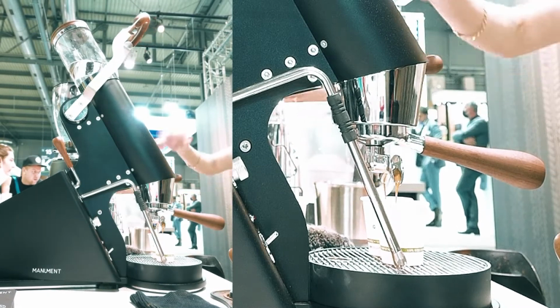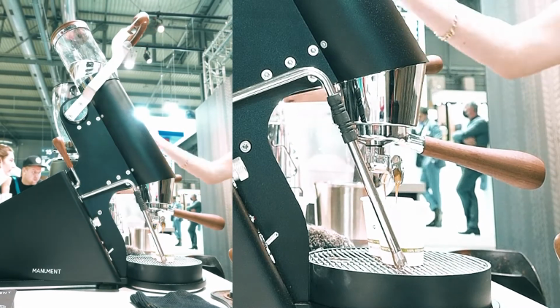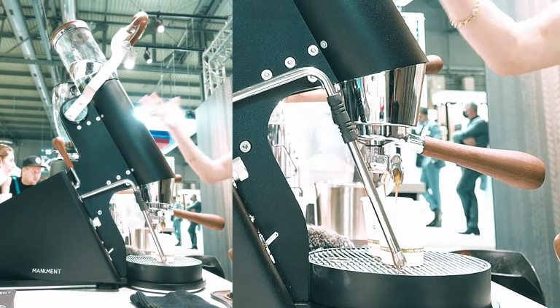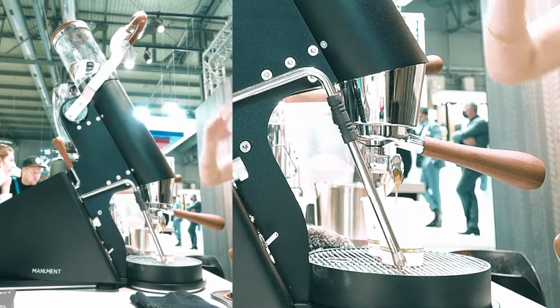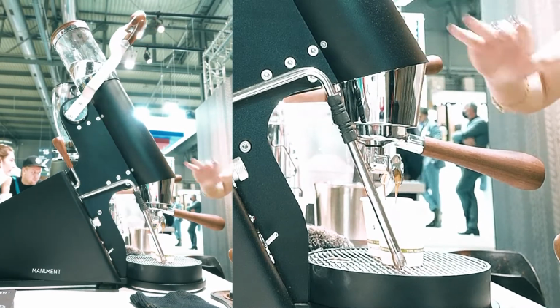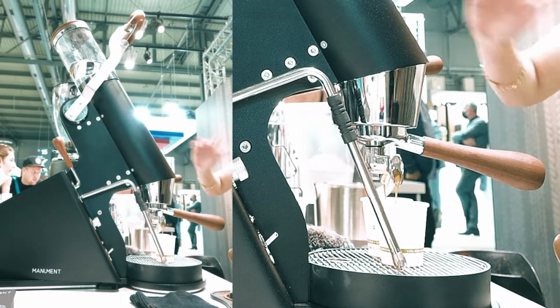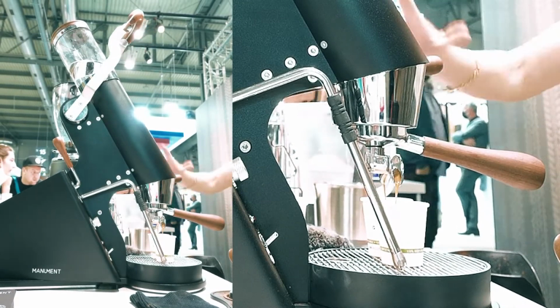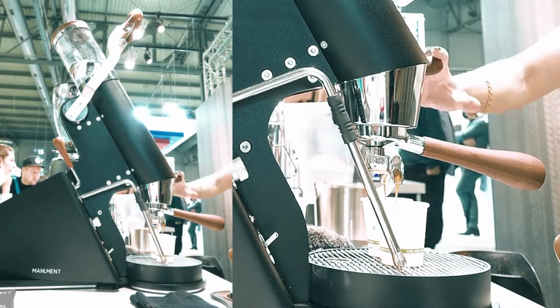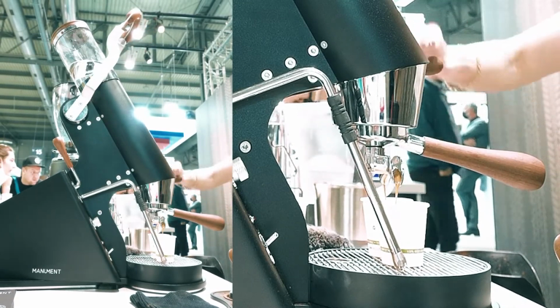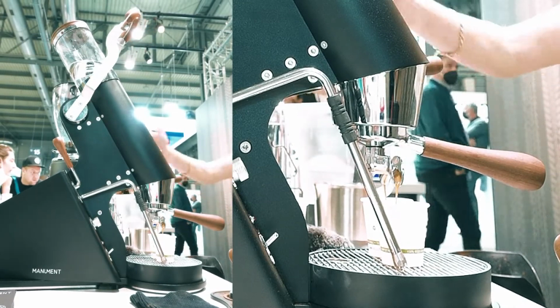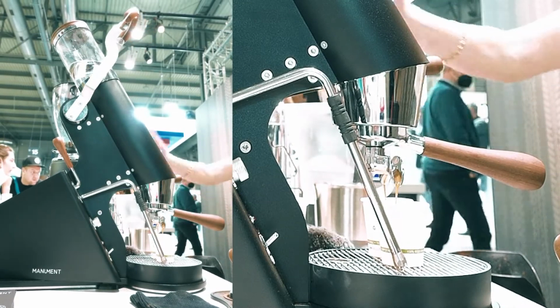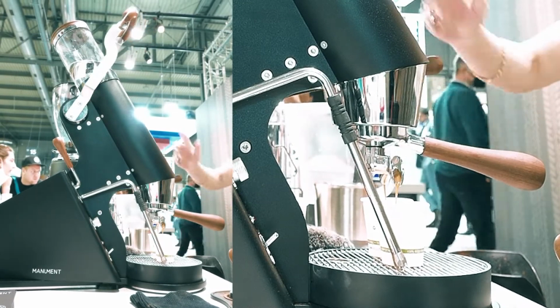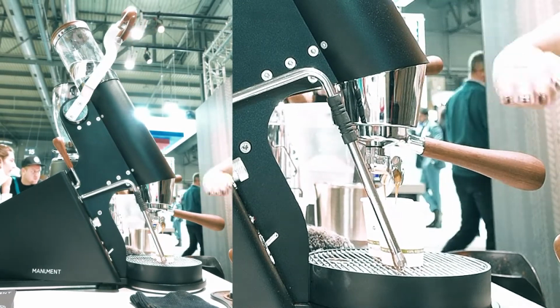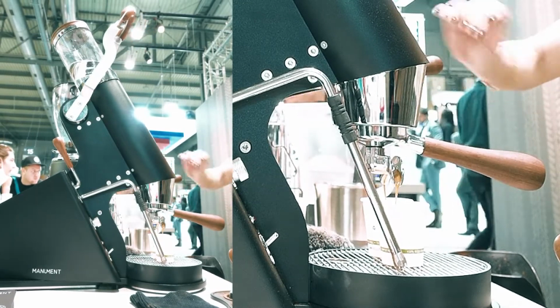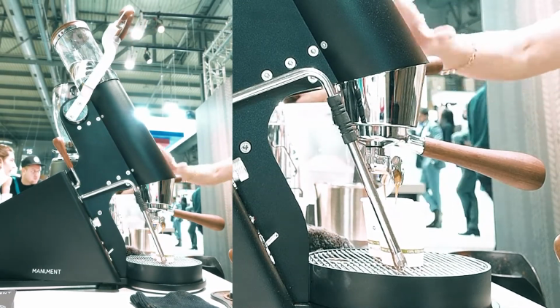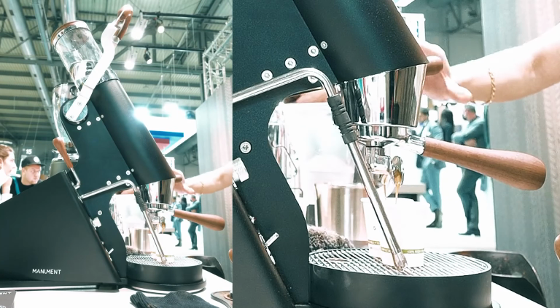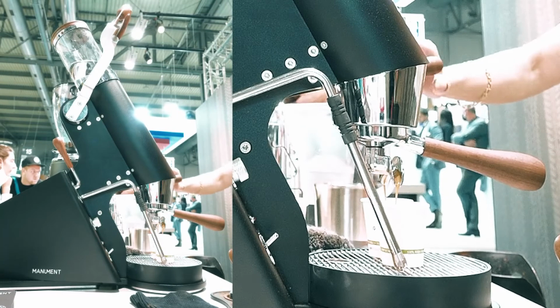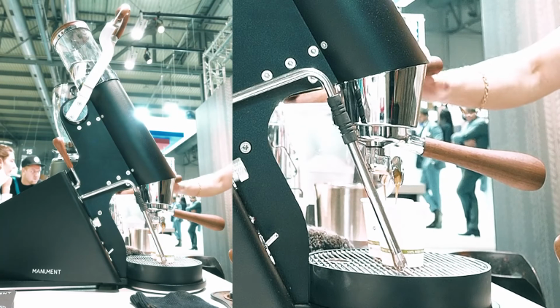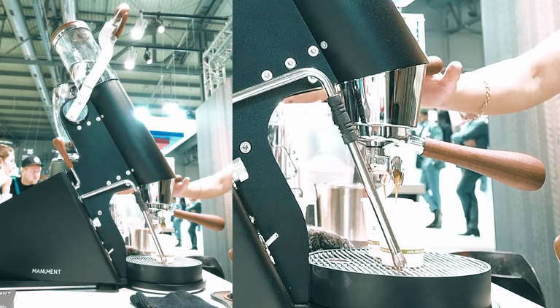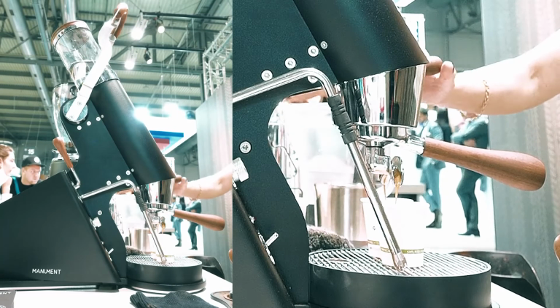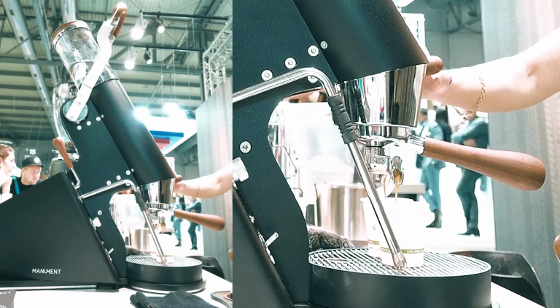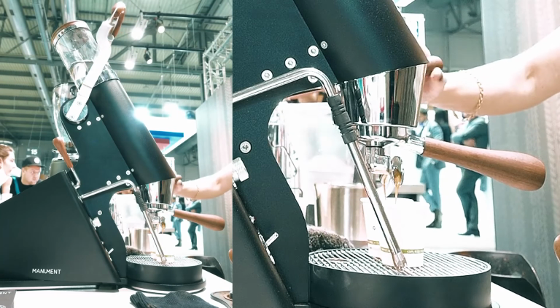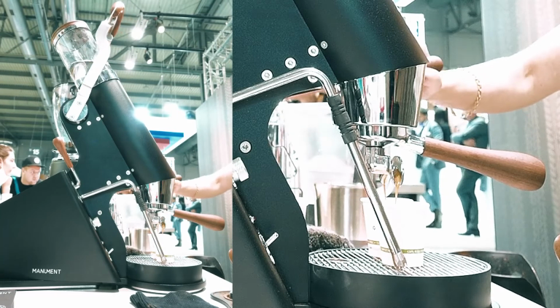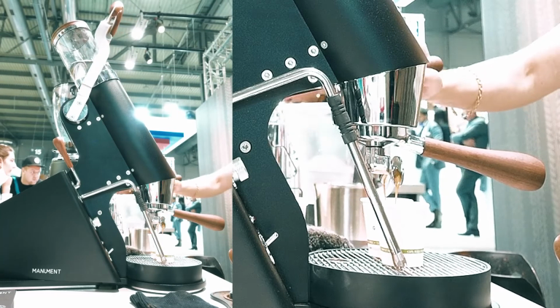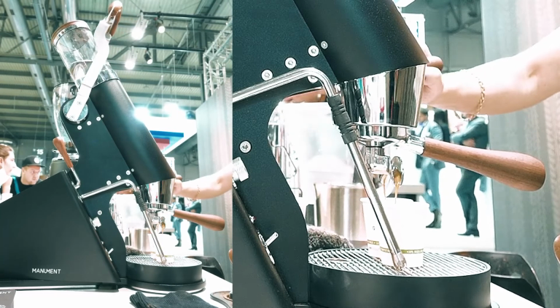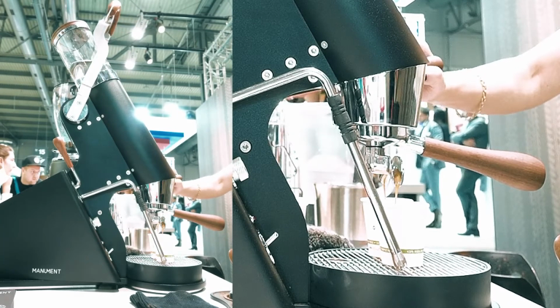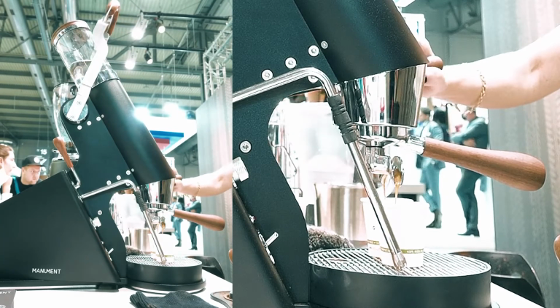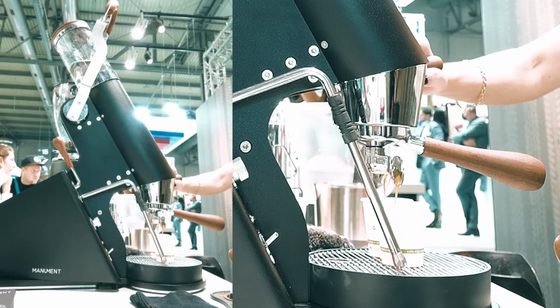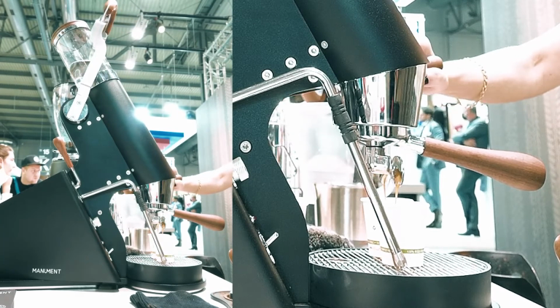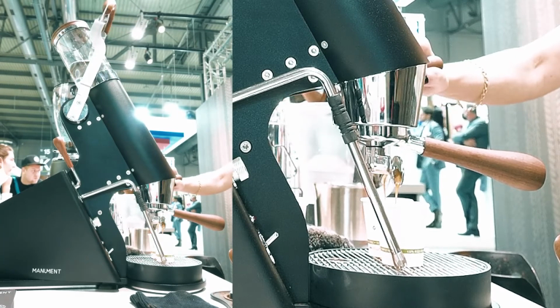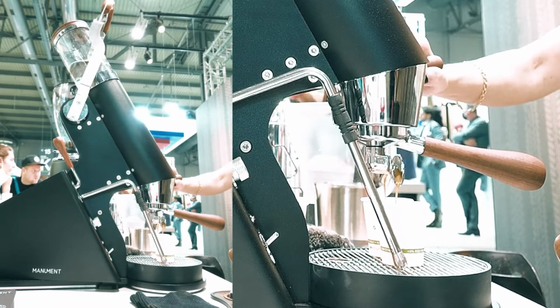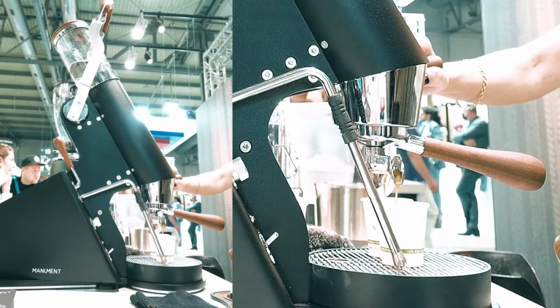And I can do my flow profile. Depending on the coffee, obviously, I can decide what I want my flow profile to be.